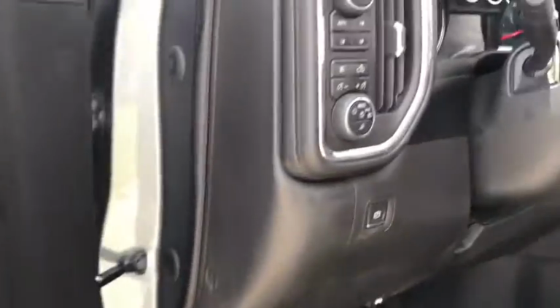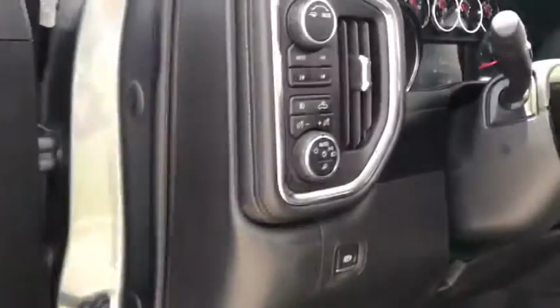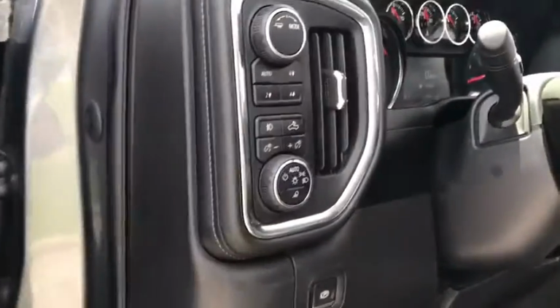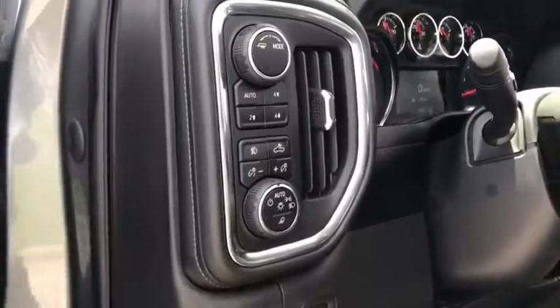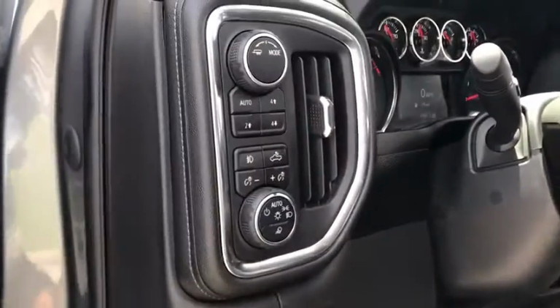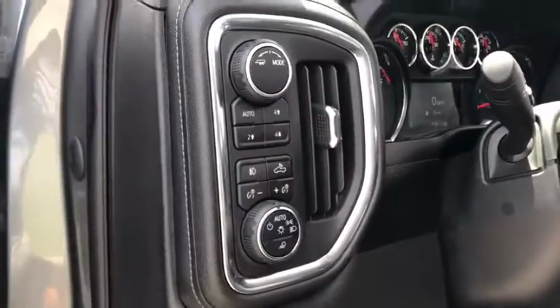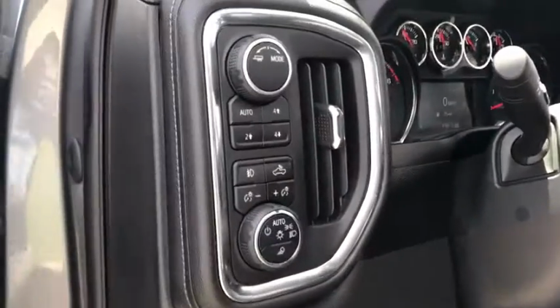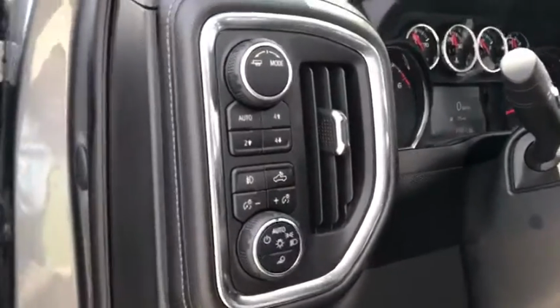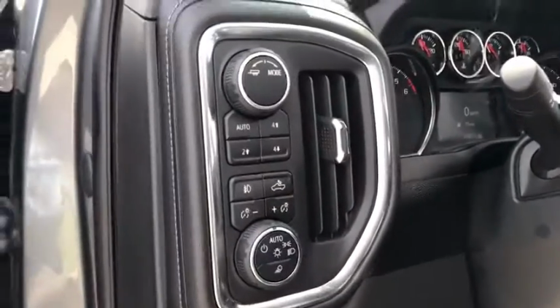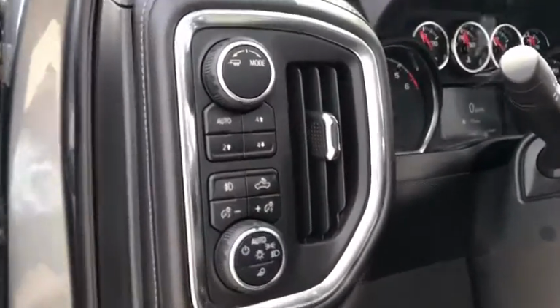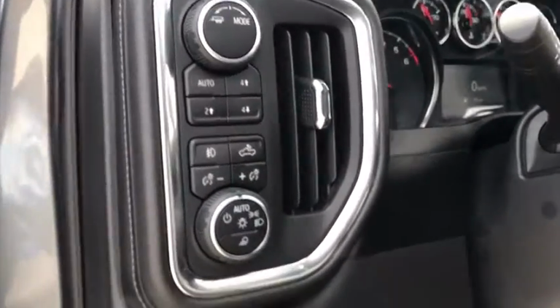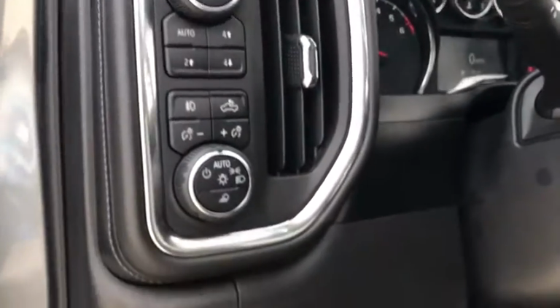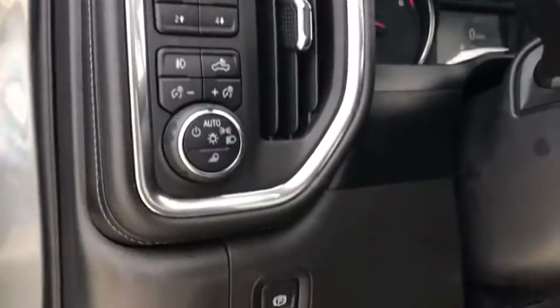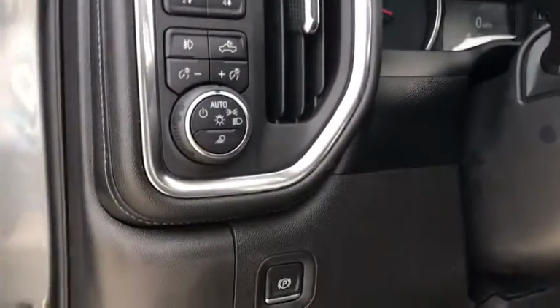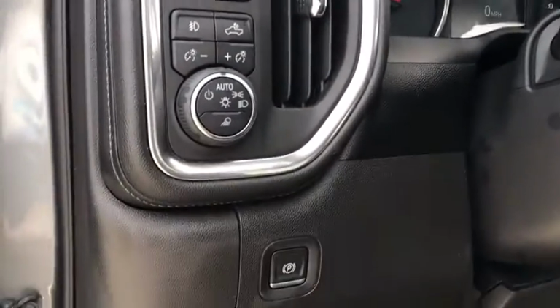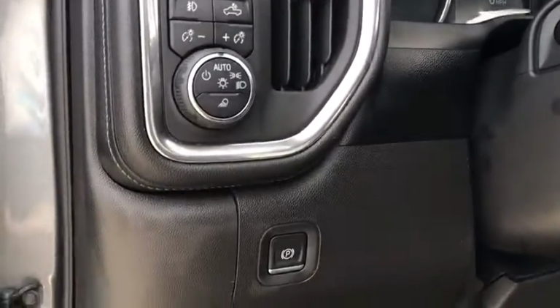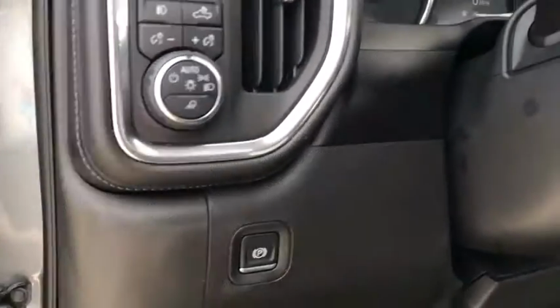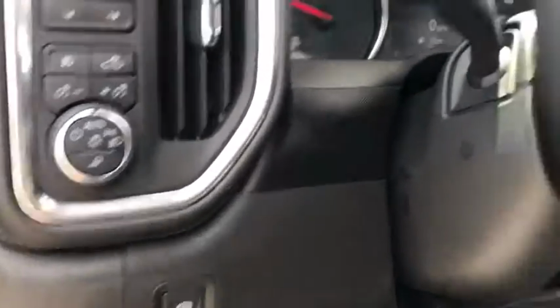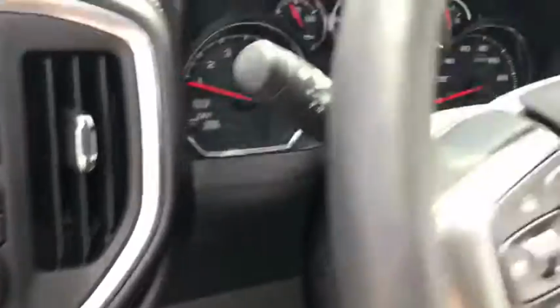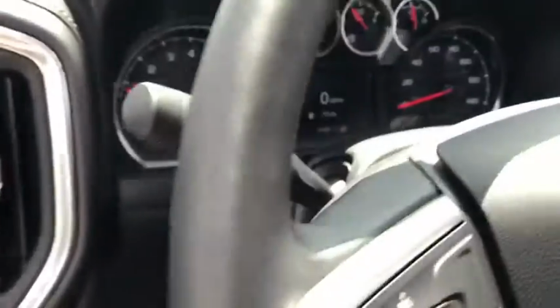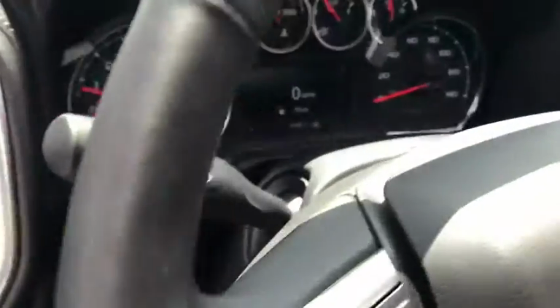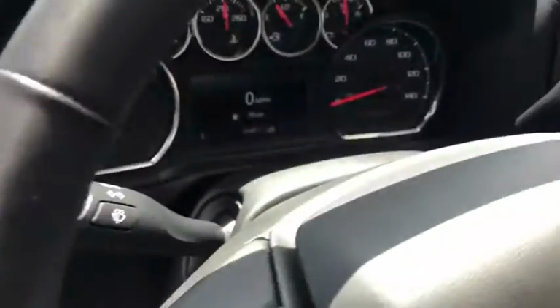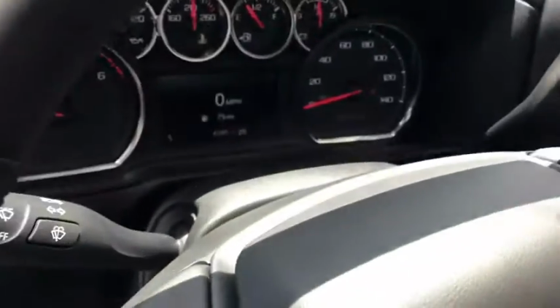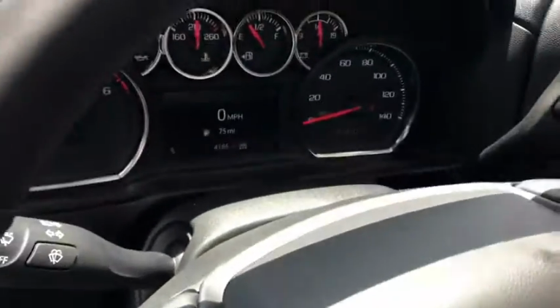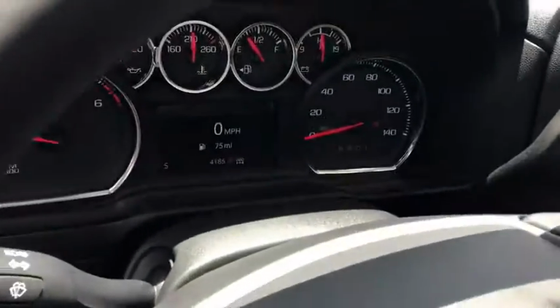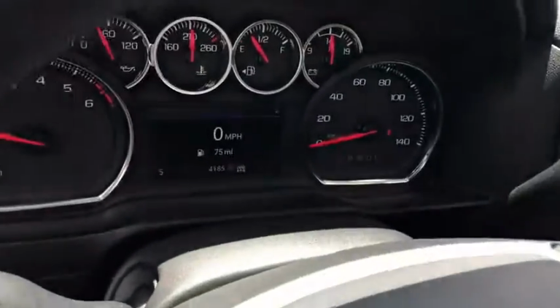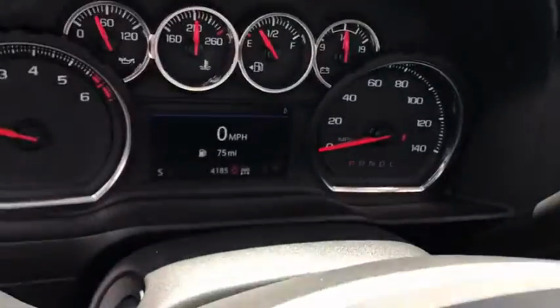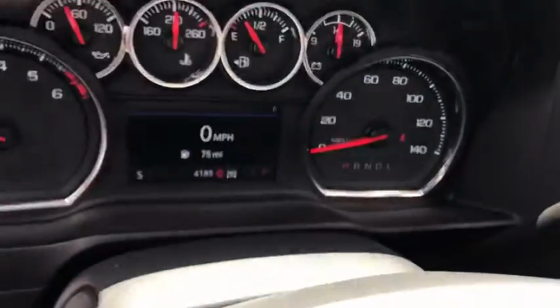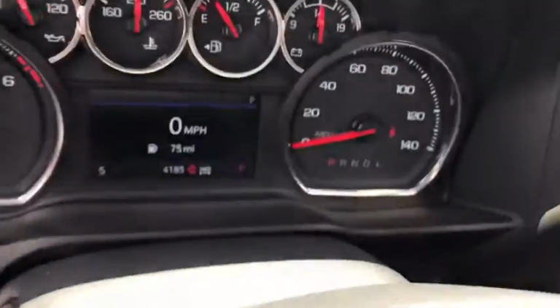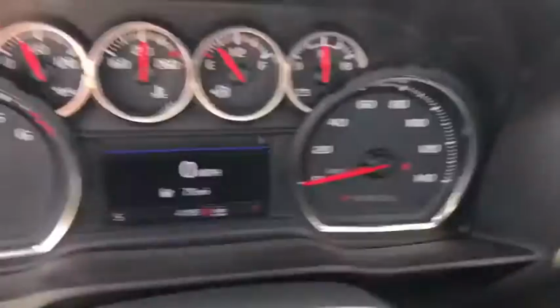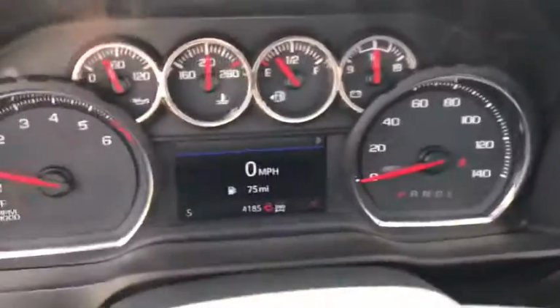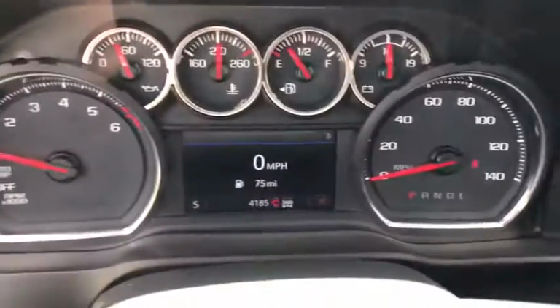This vehicle has less than 5,000 miles. Here are some of this vehicle's great options.